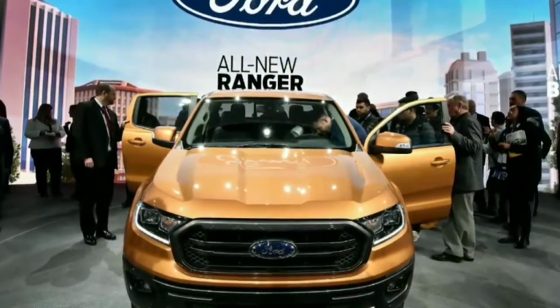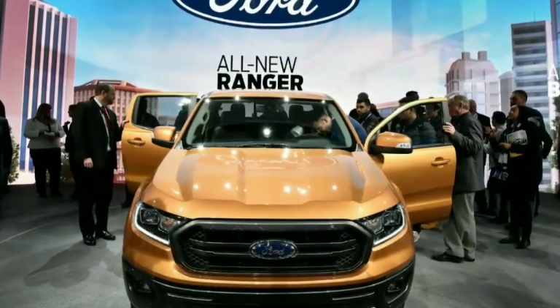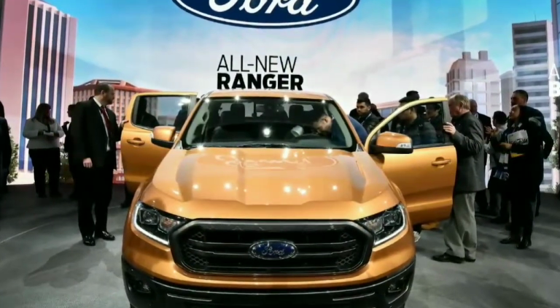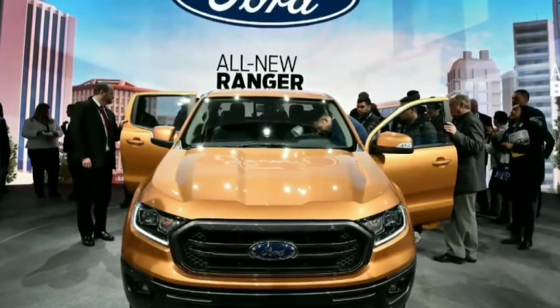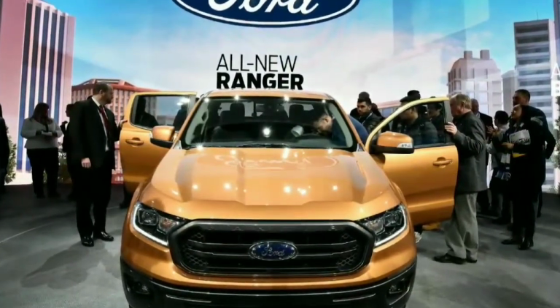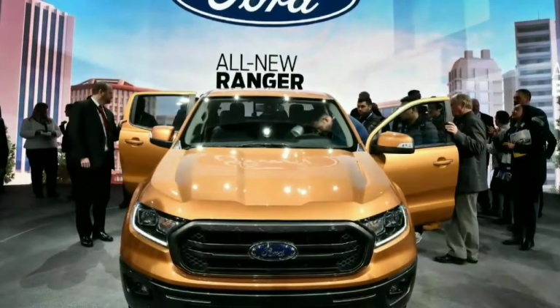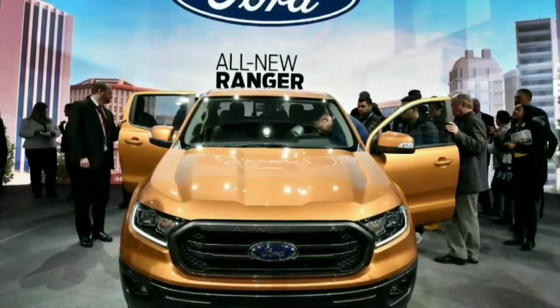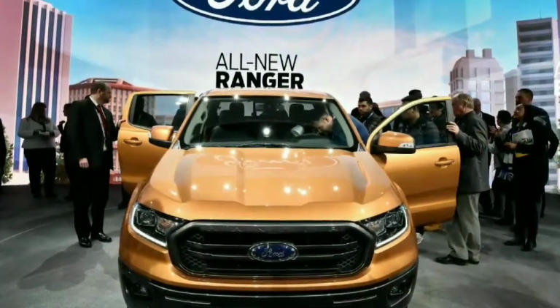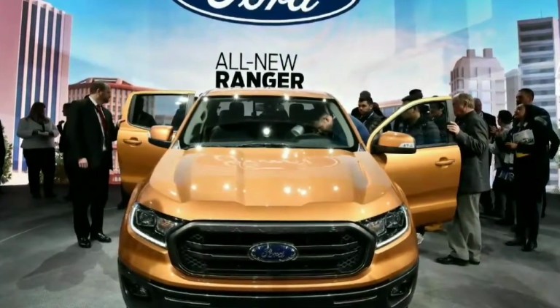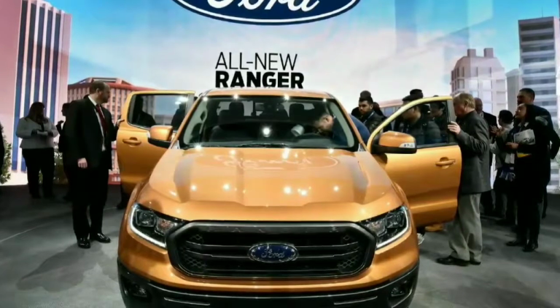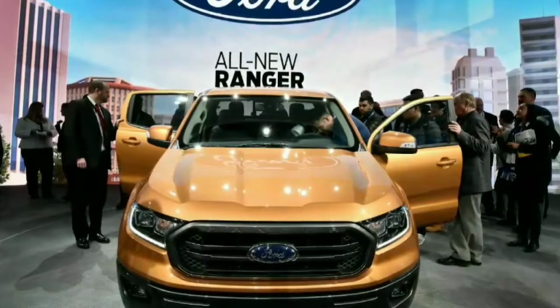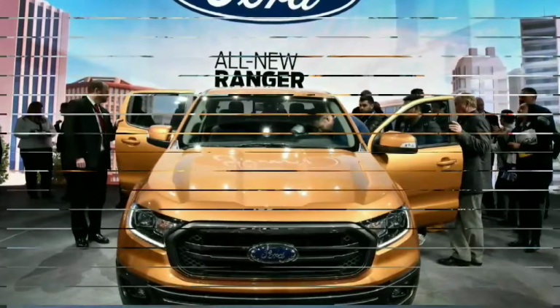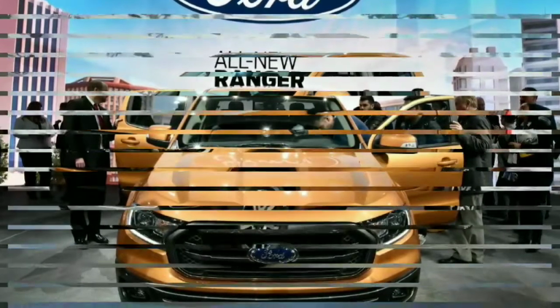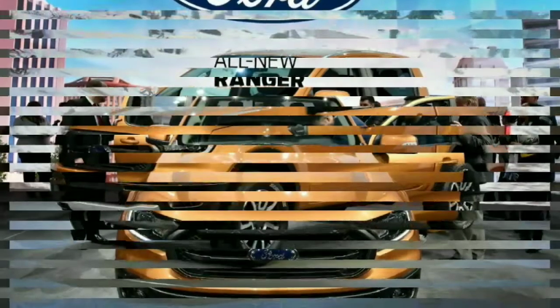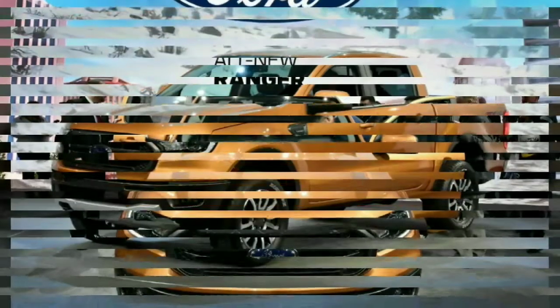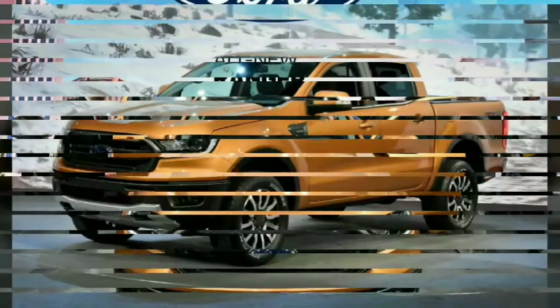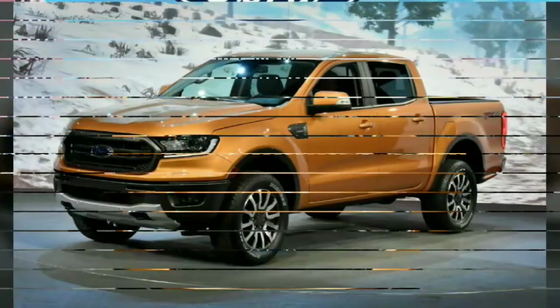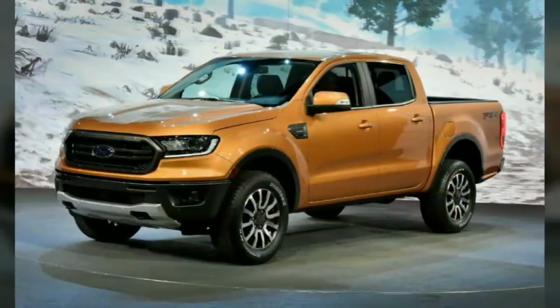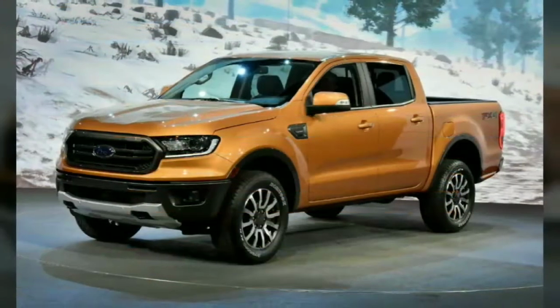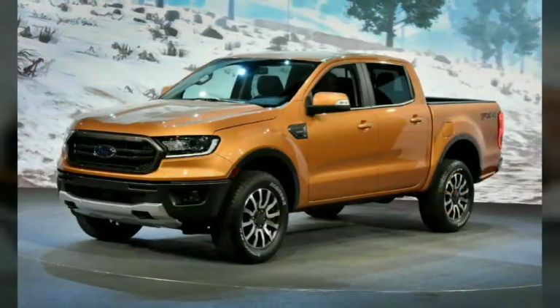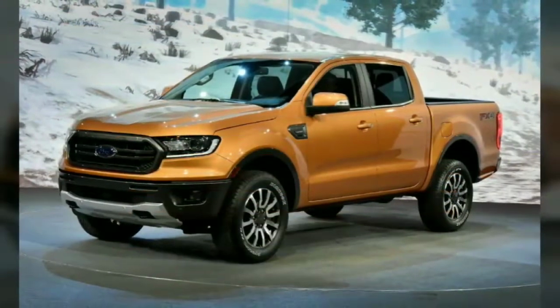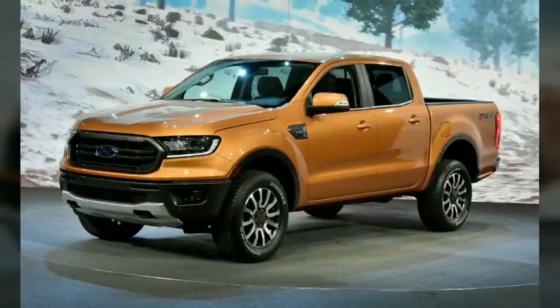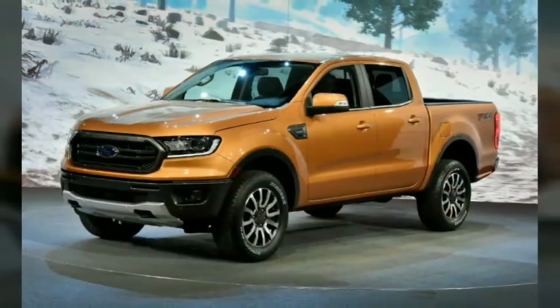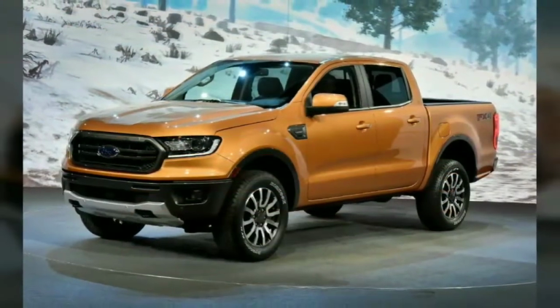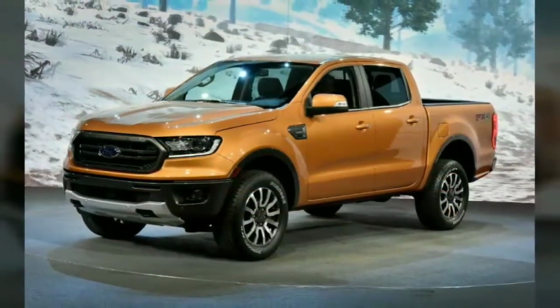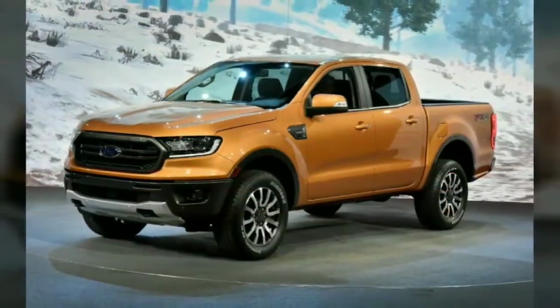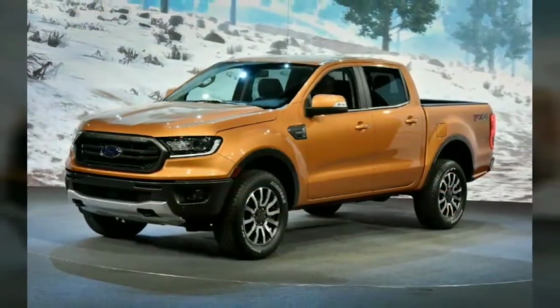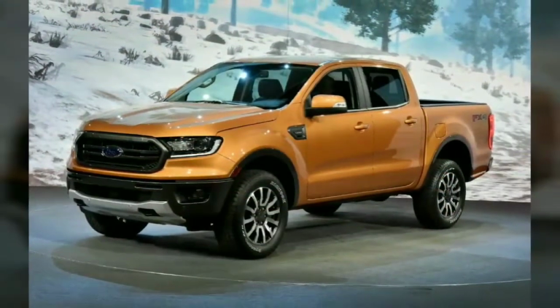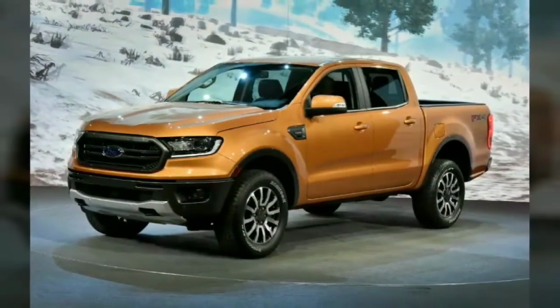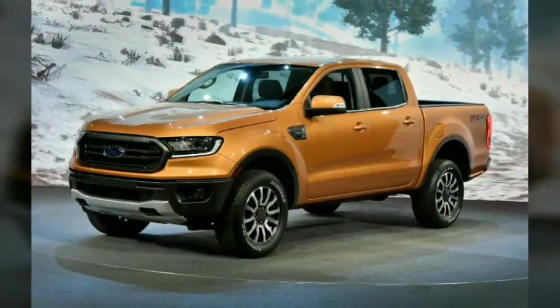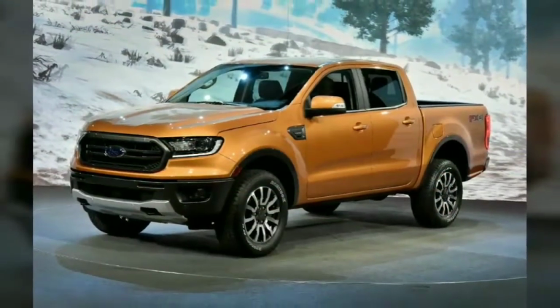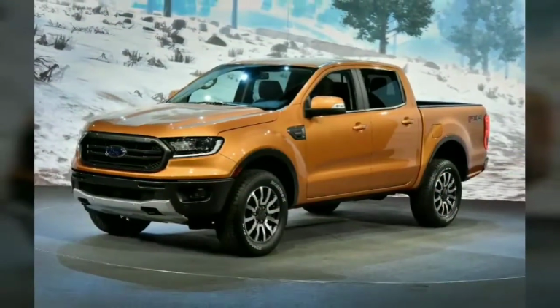Production of the all-new Ford Ranger will begin in the near future at the company's Michigan Assembly Plant, with sales set to start in mid-2019.